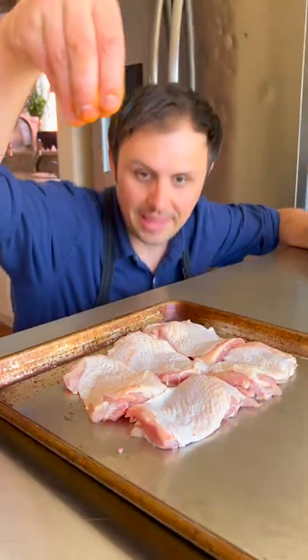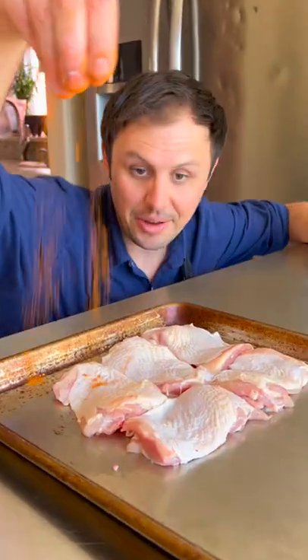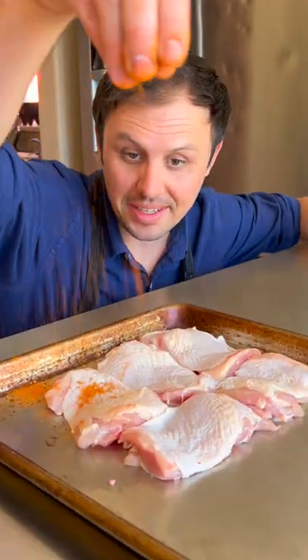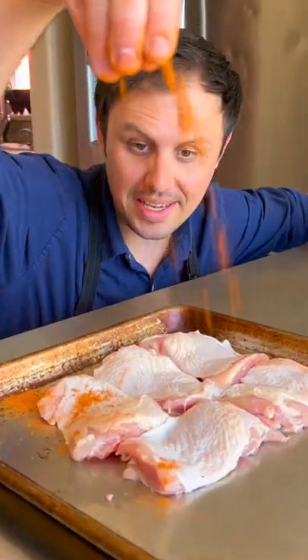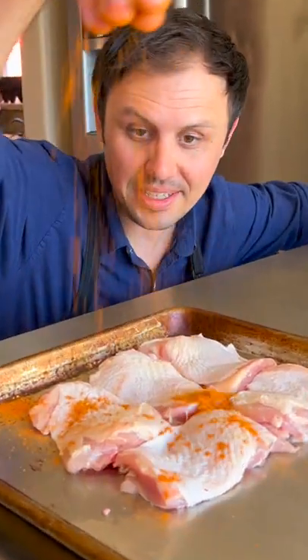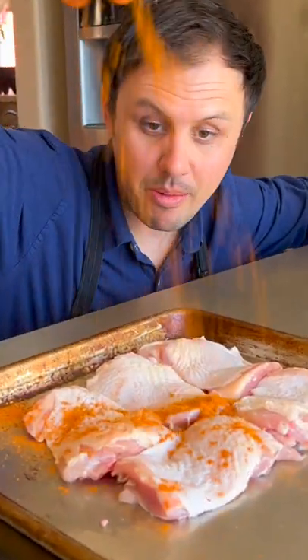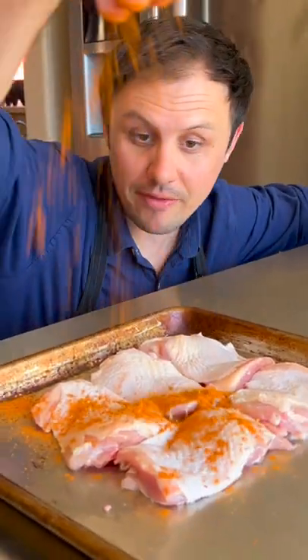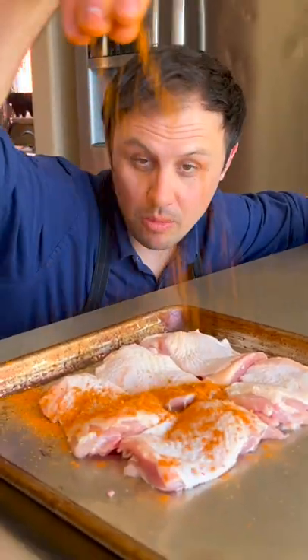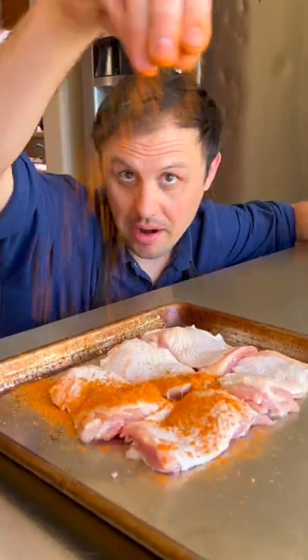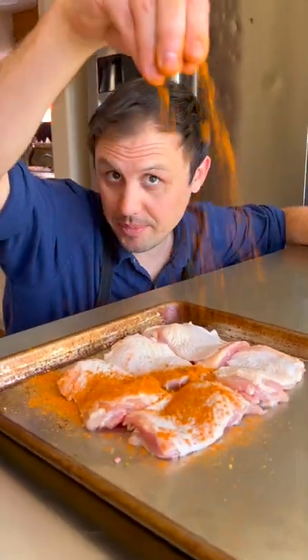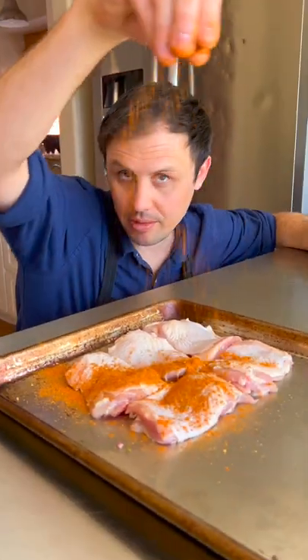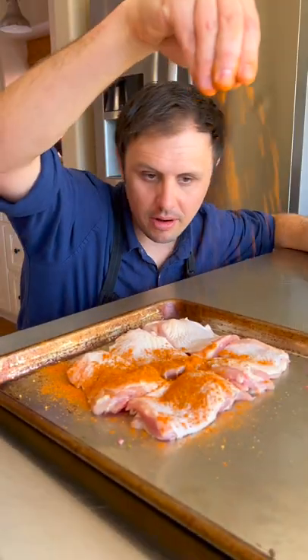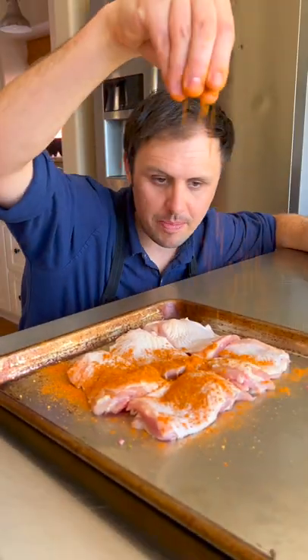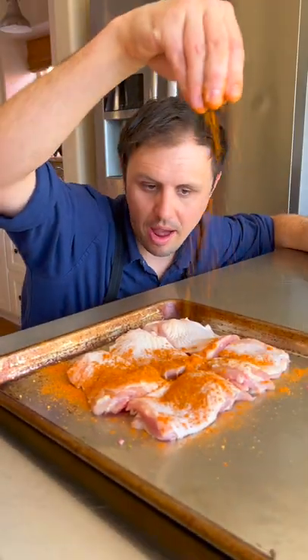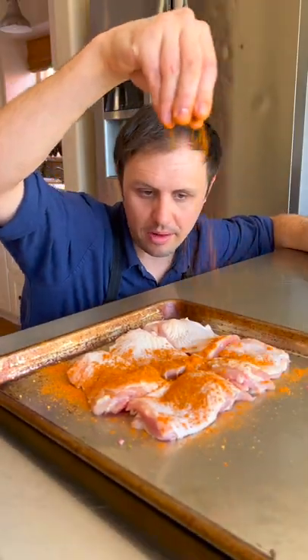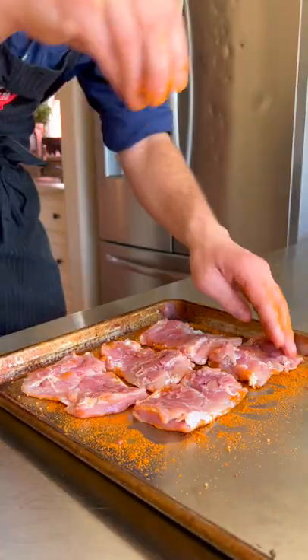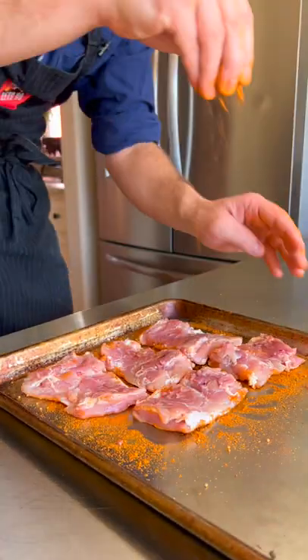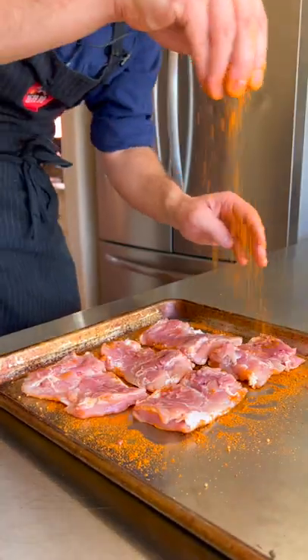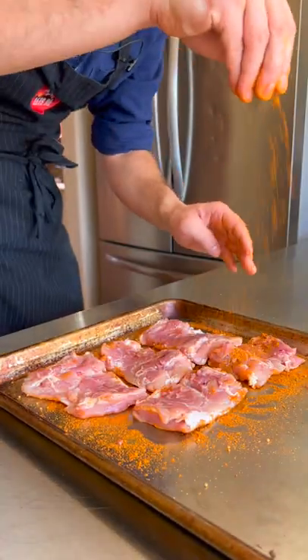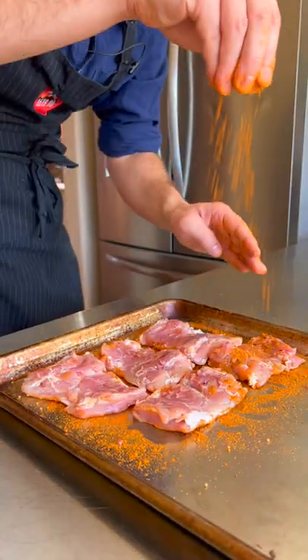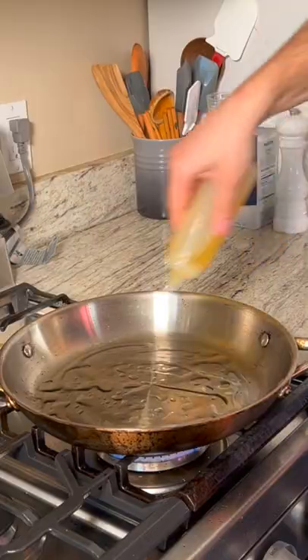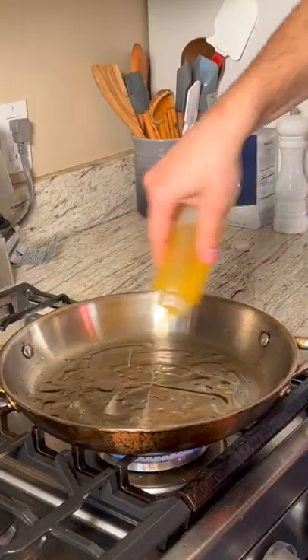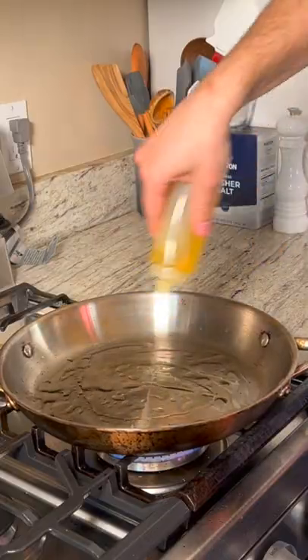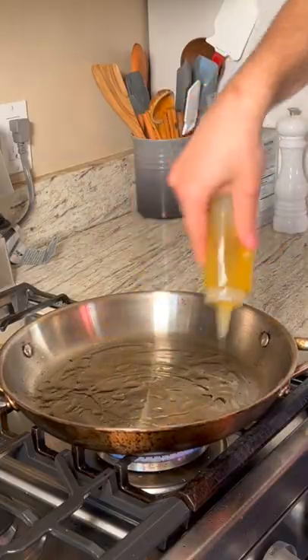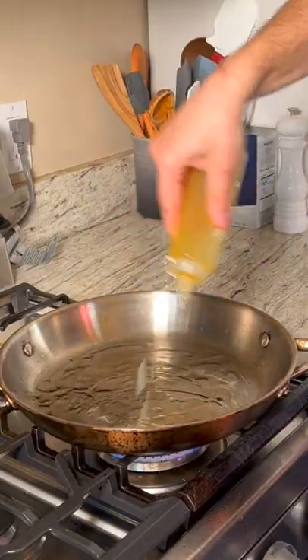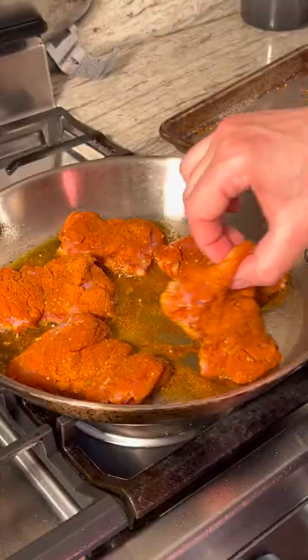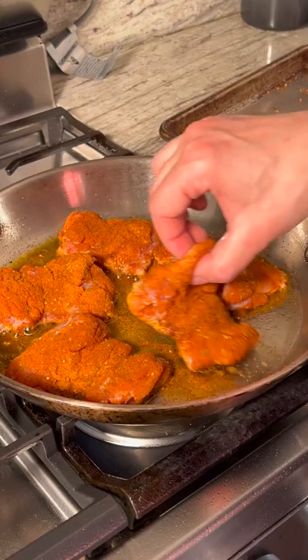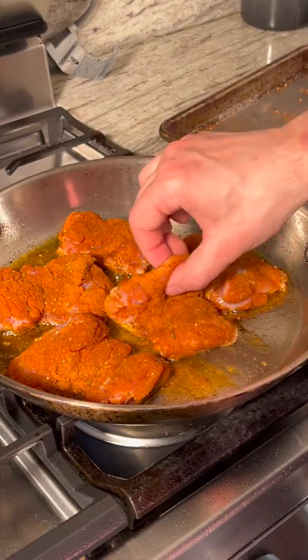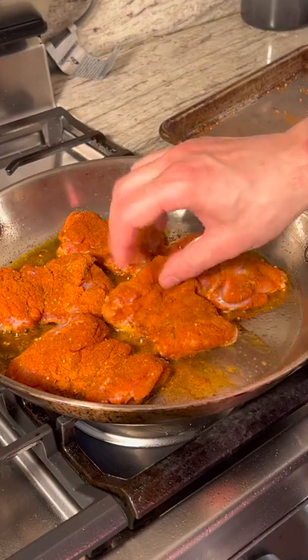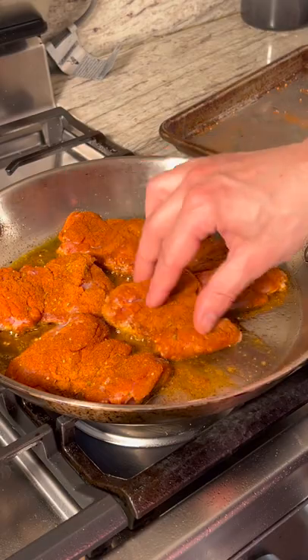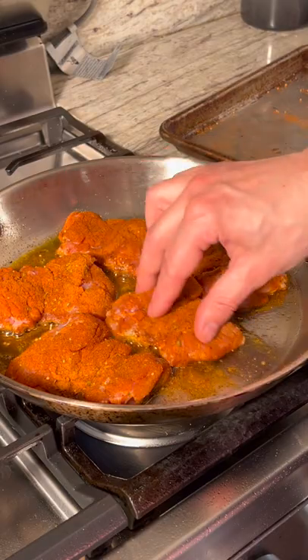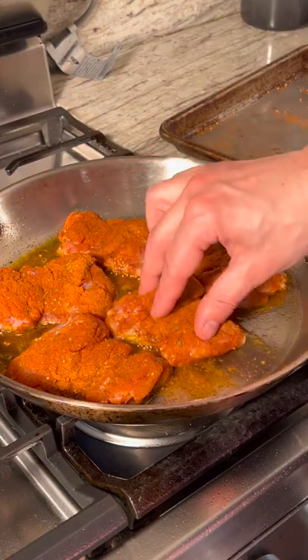Now you can season it however you want. I'm doing curry powder, both sides. Avocado oil. Skin side down.